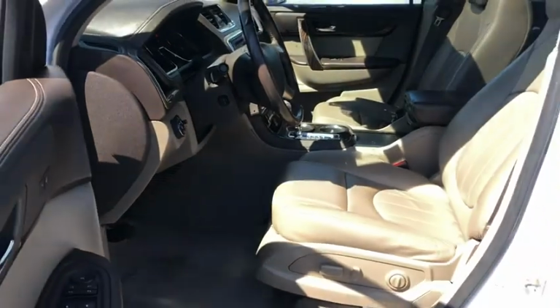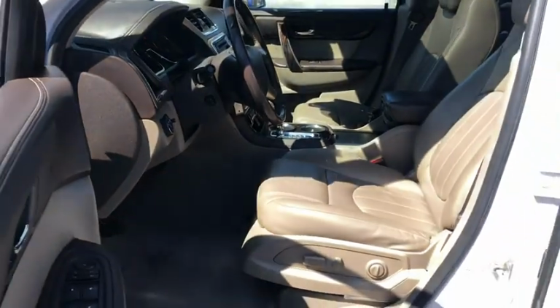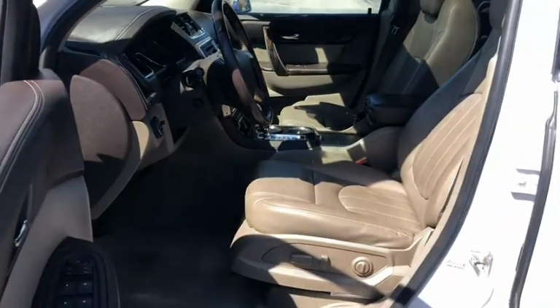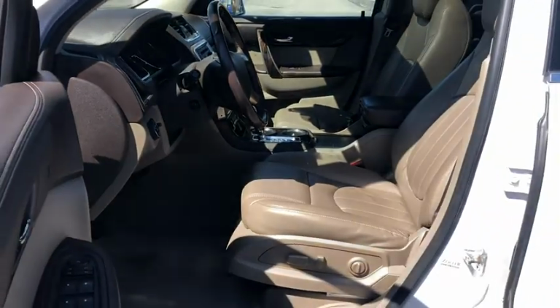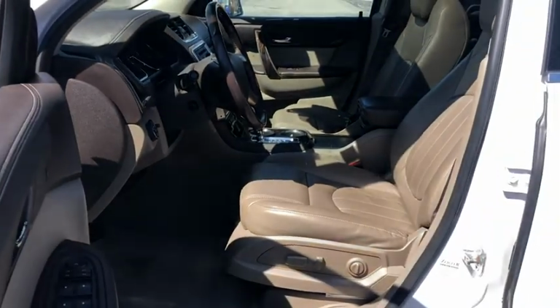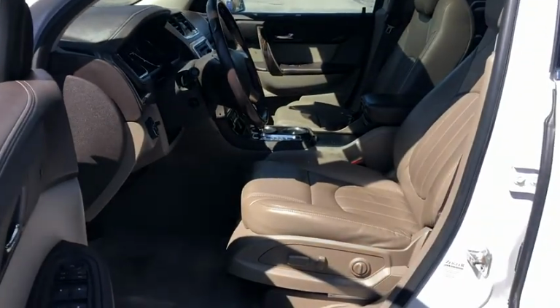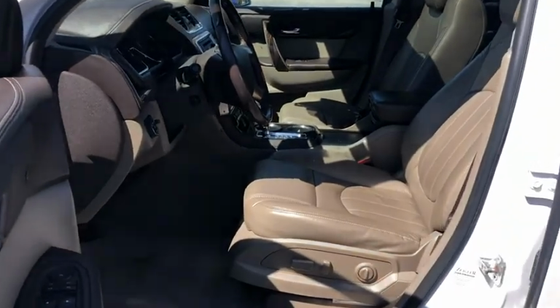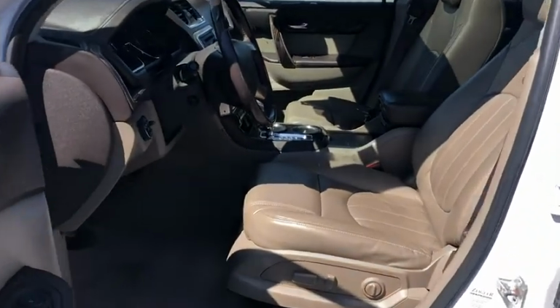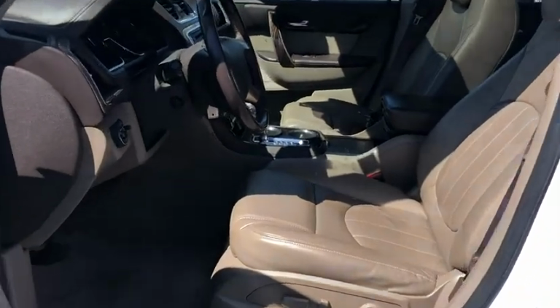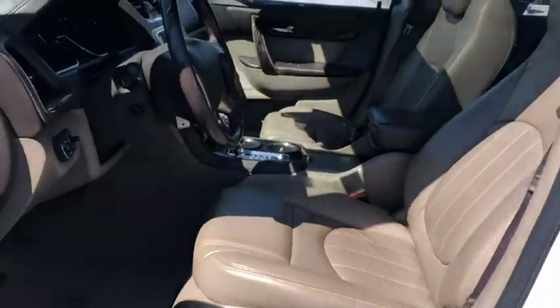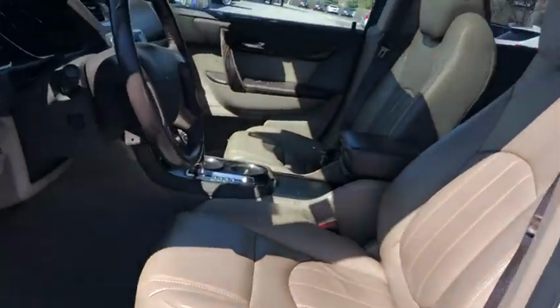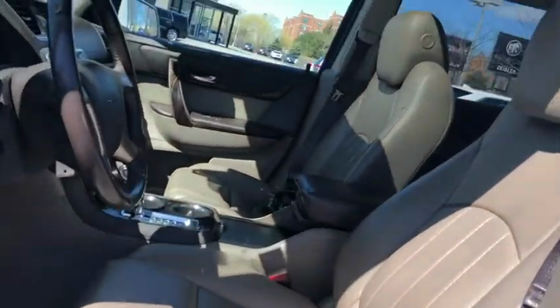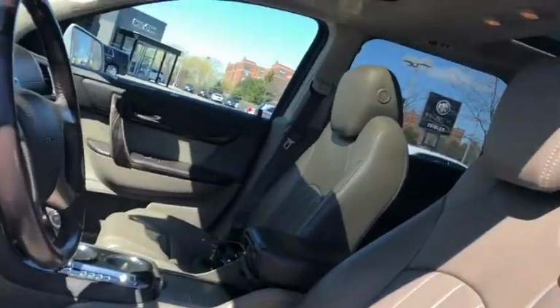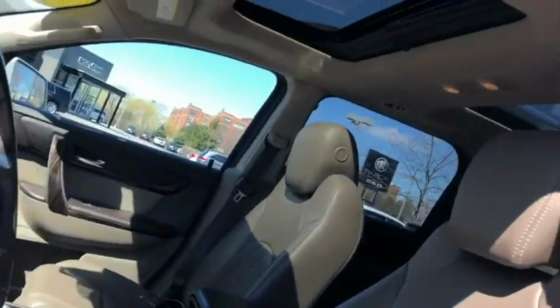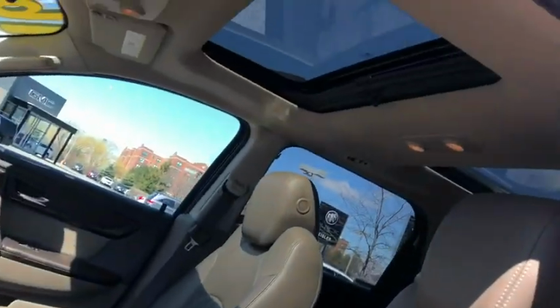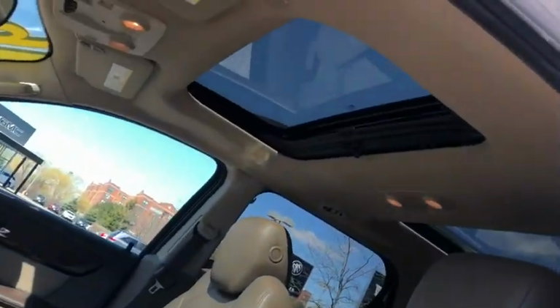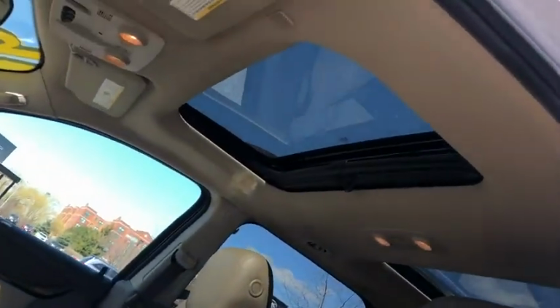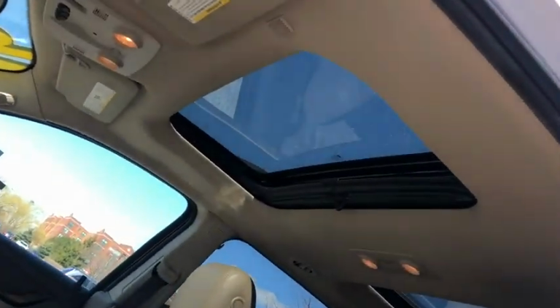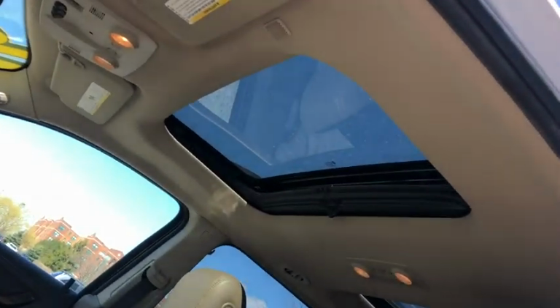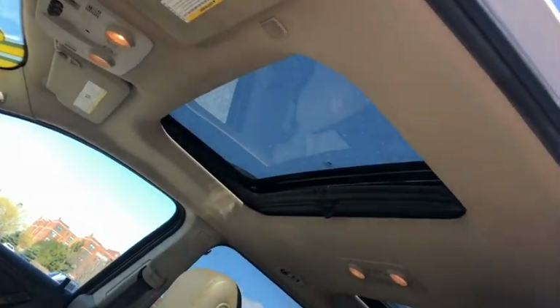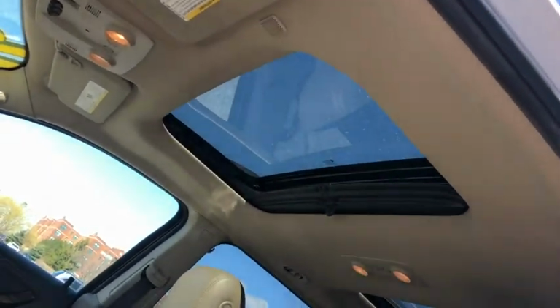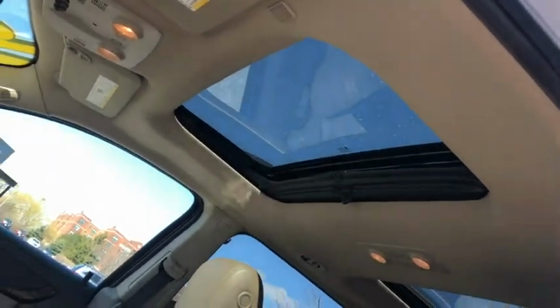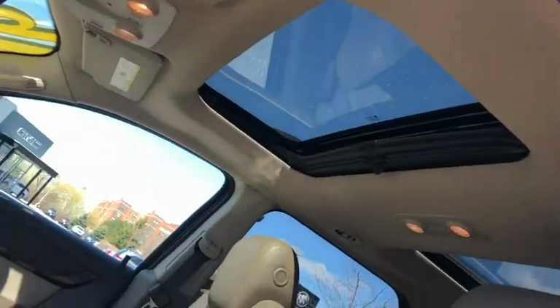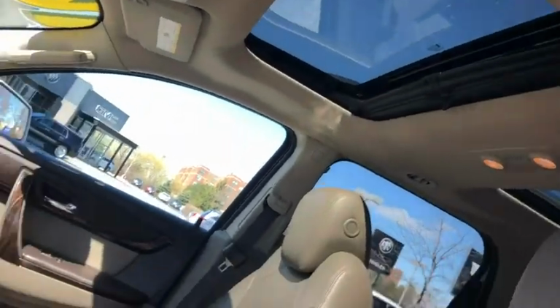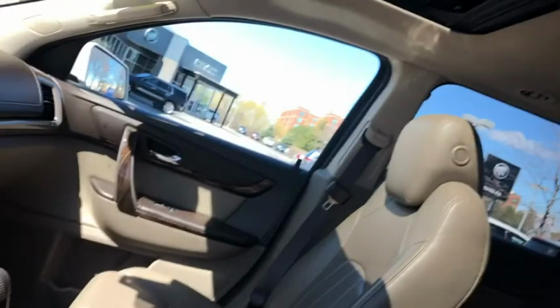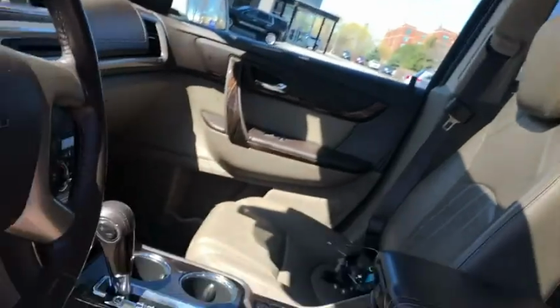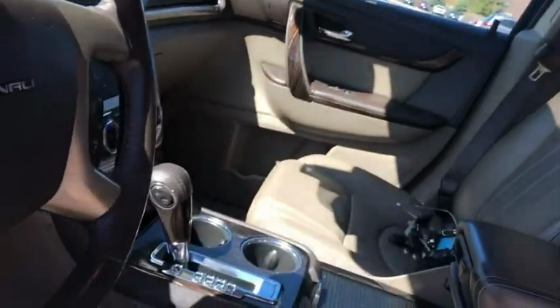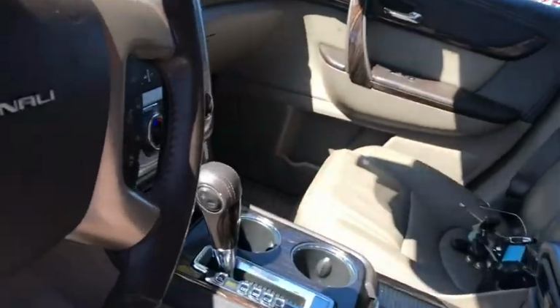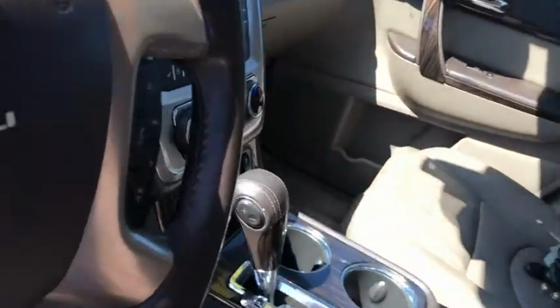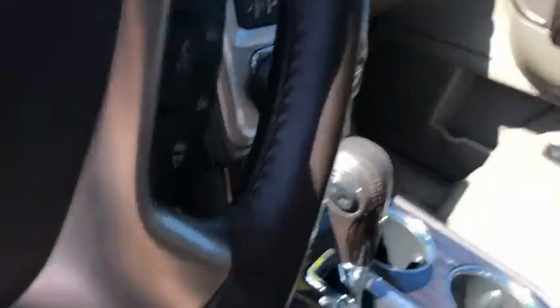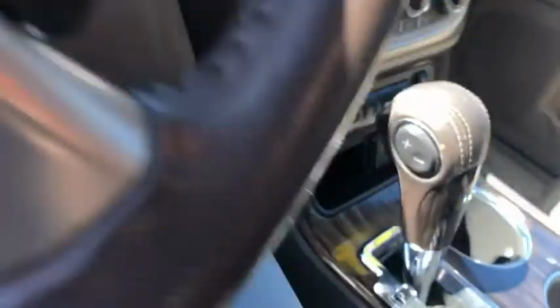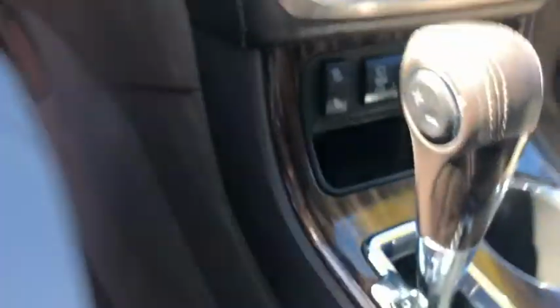CD player. This isn't just a vehicle, it's an experience. So stop in for a test drive today.